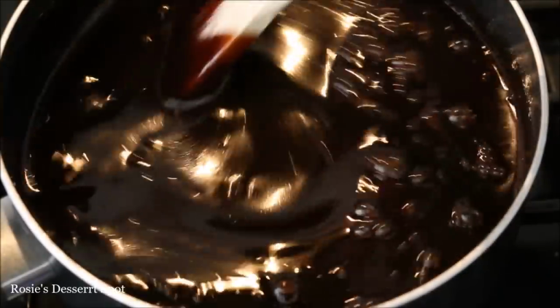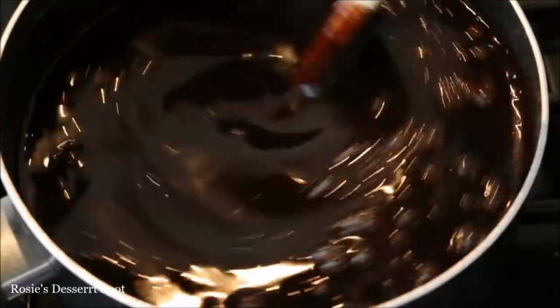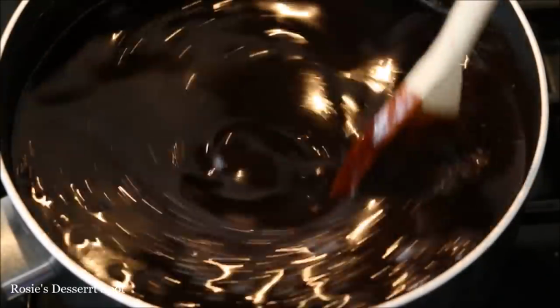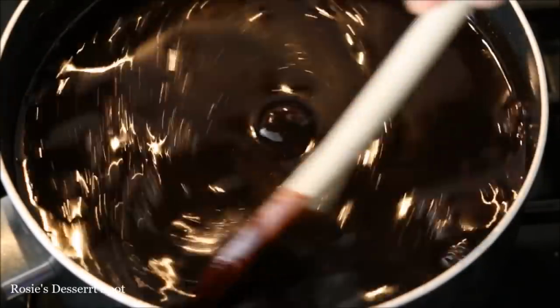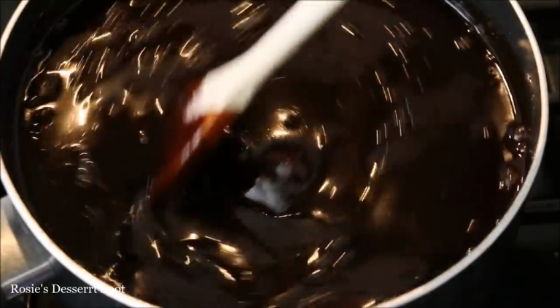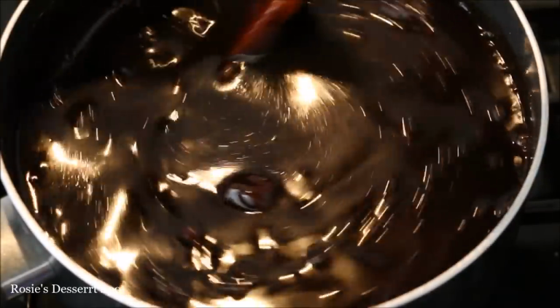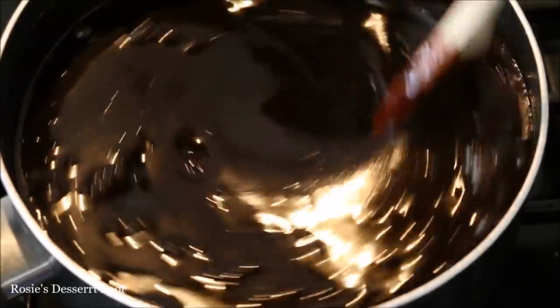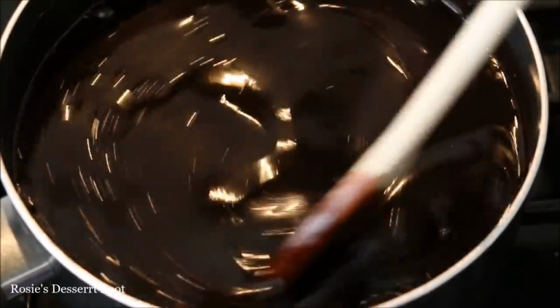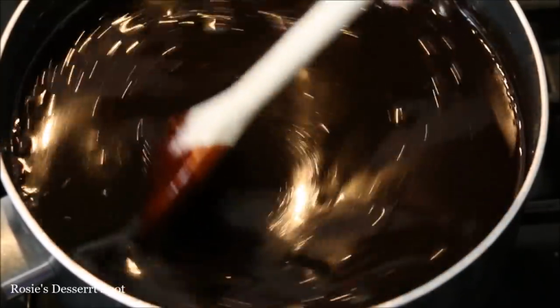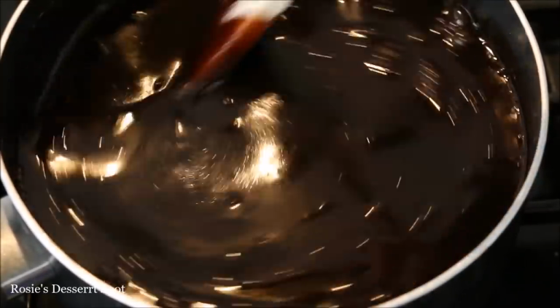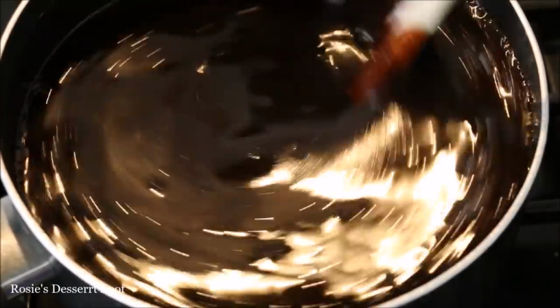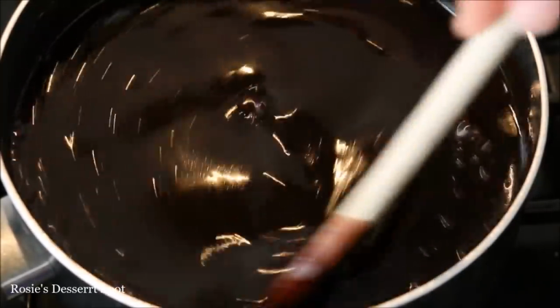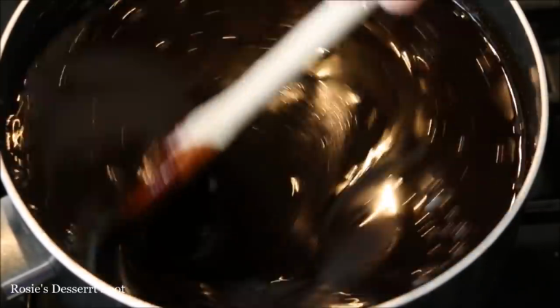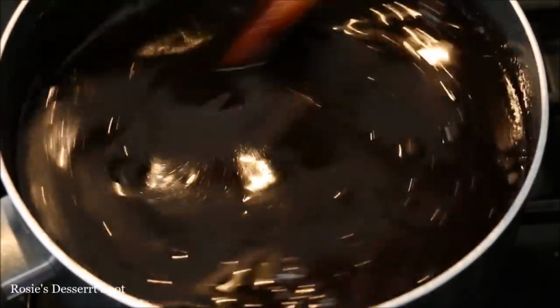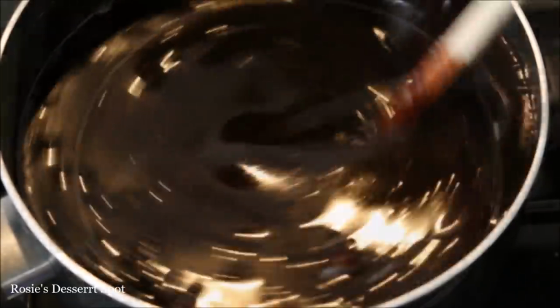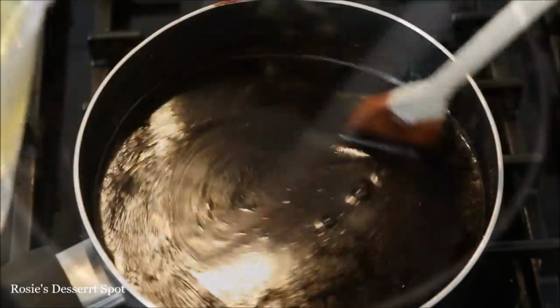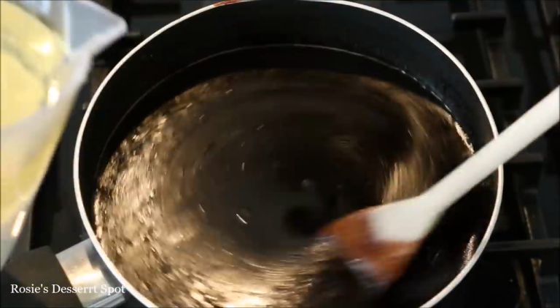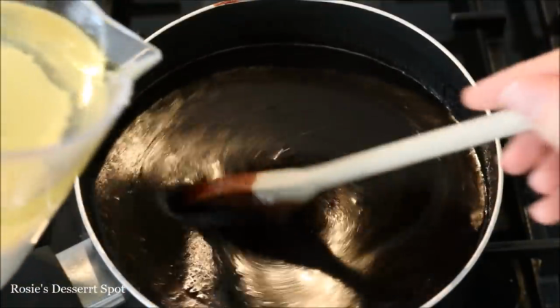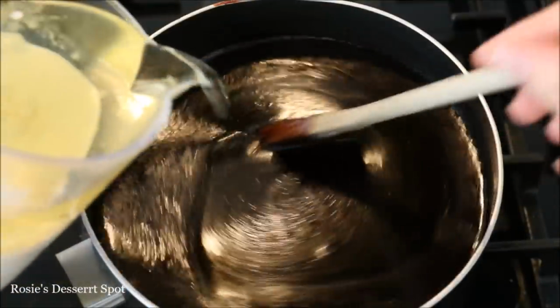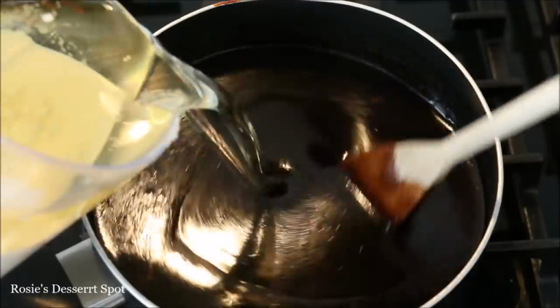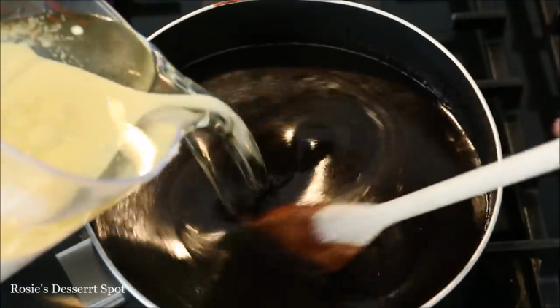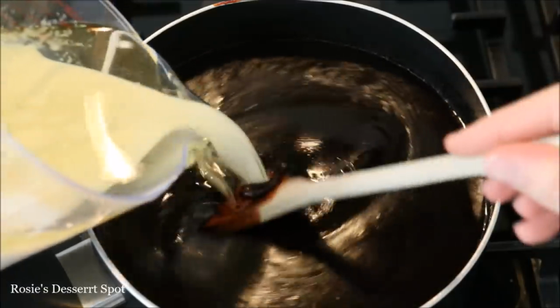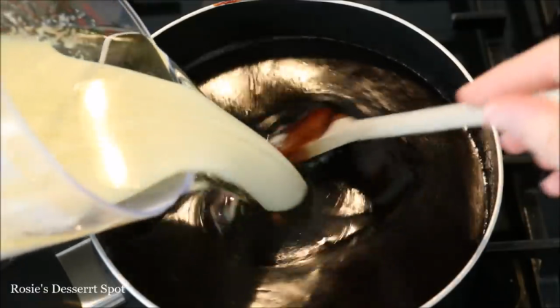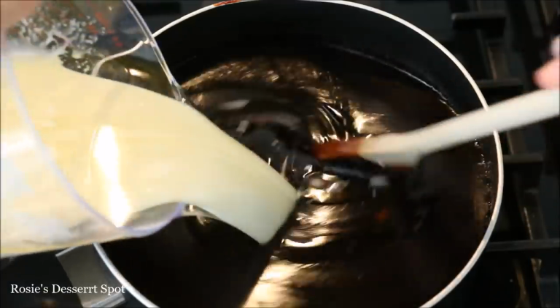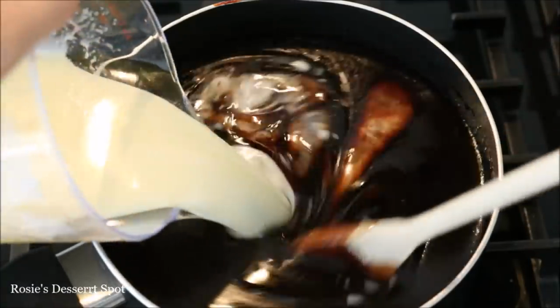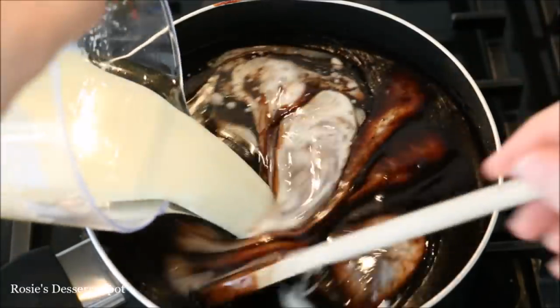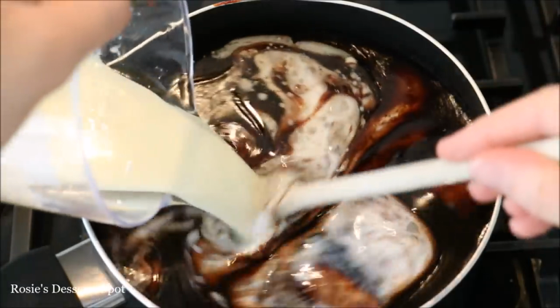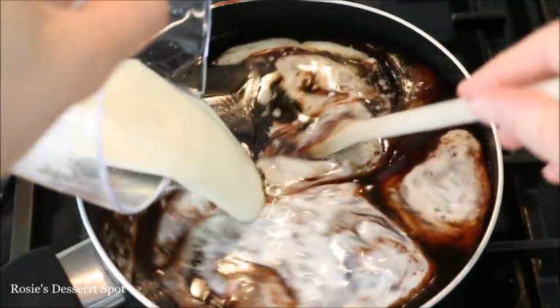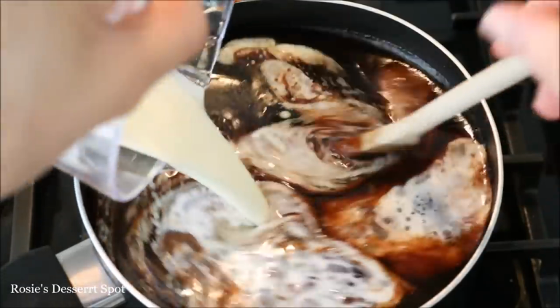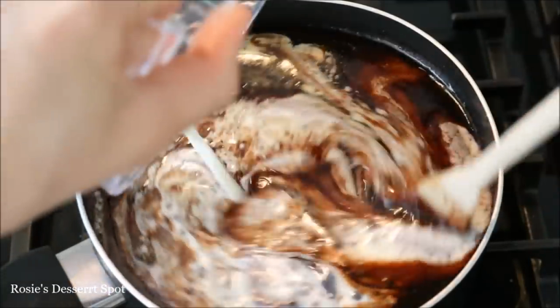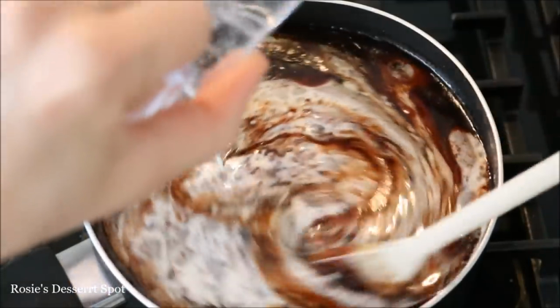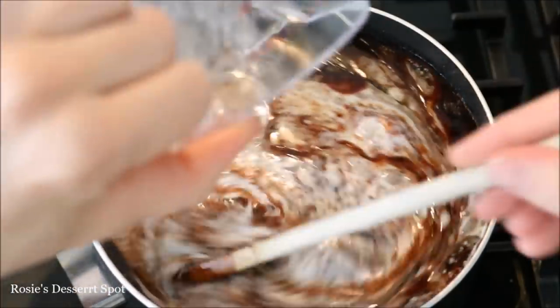Turn off your heat and gently pour in your sugar, stirring constantly, and once that's melted through, pop in your oil and your milk.